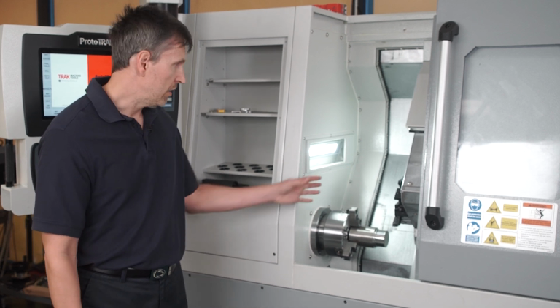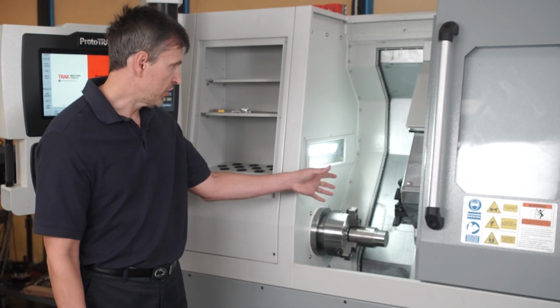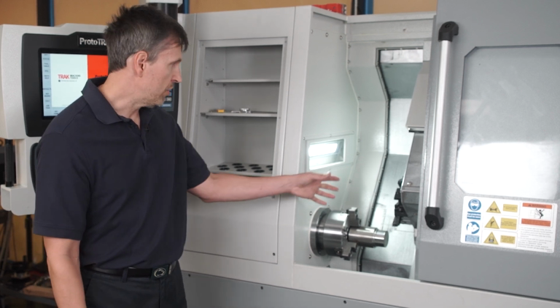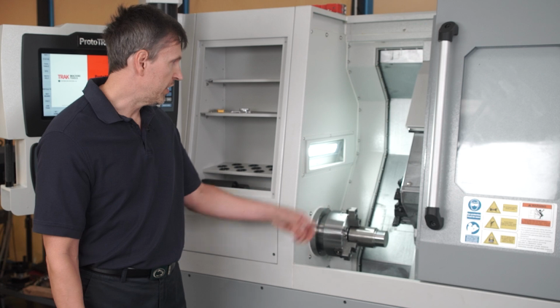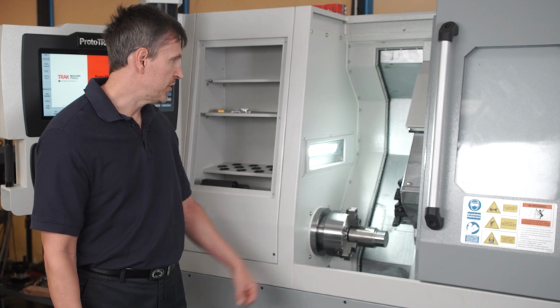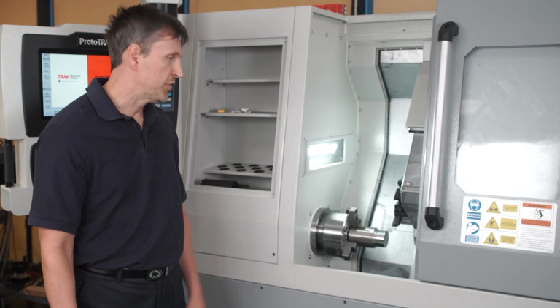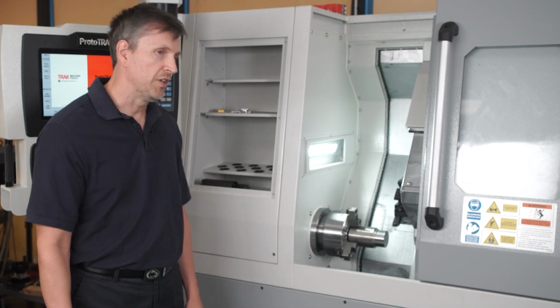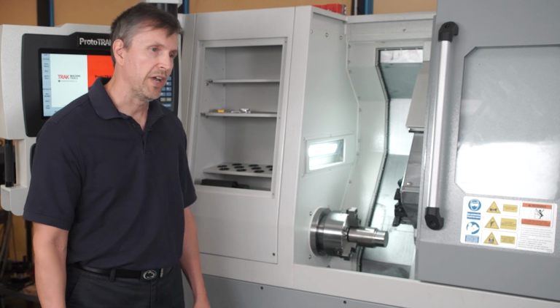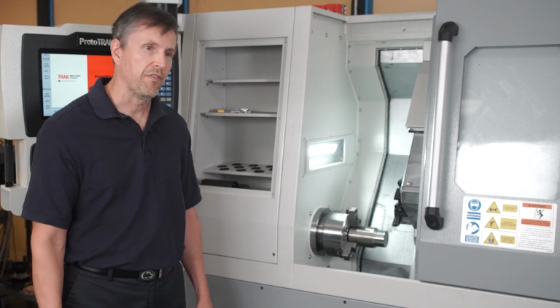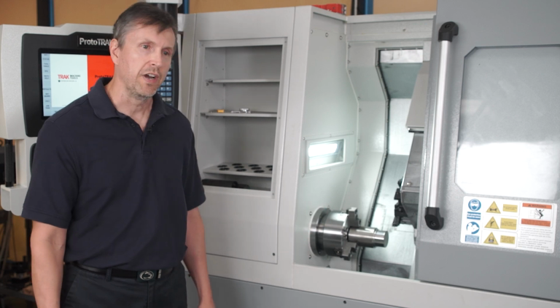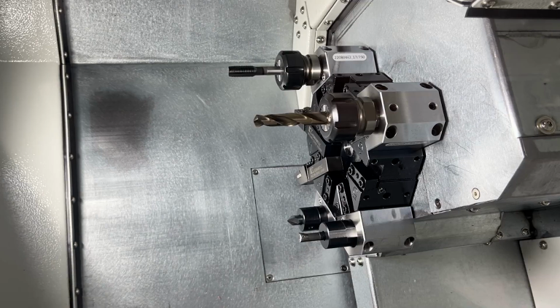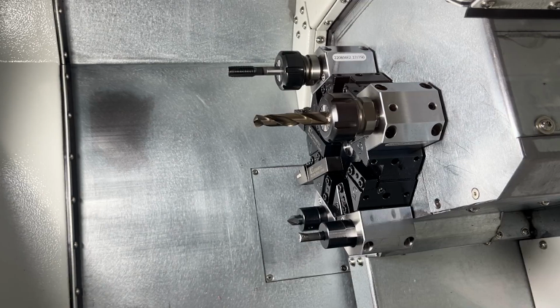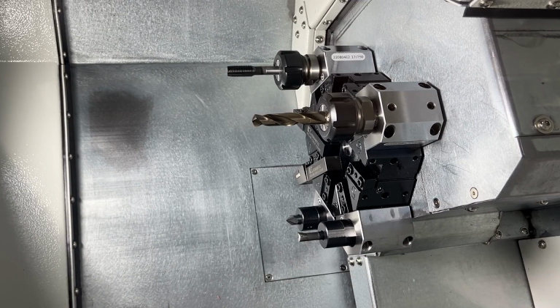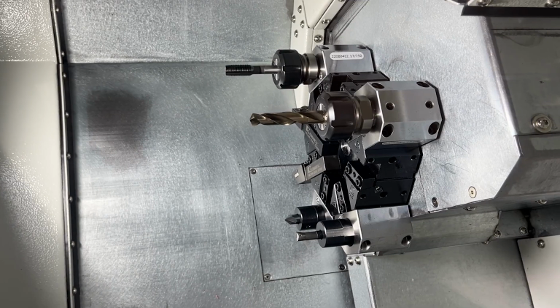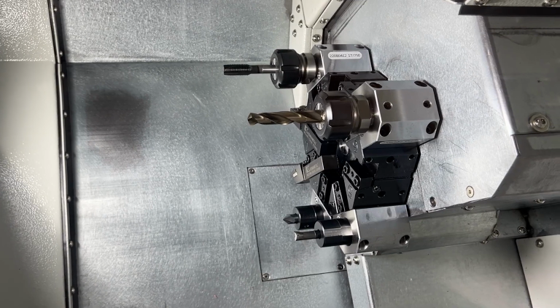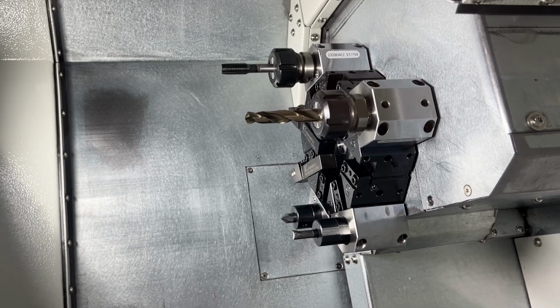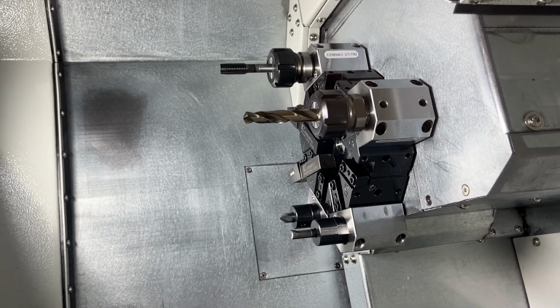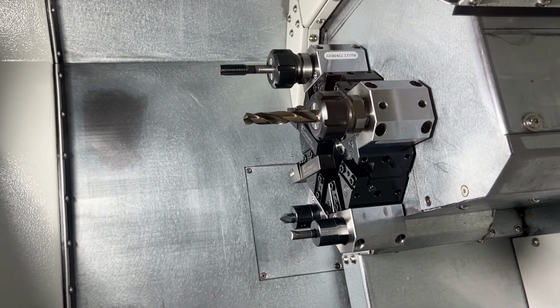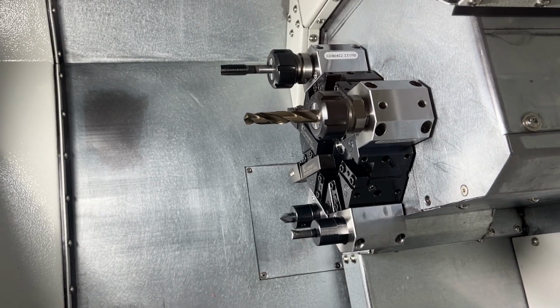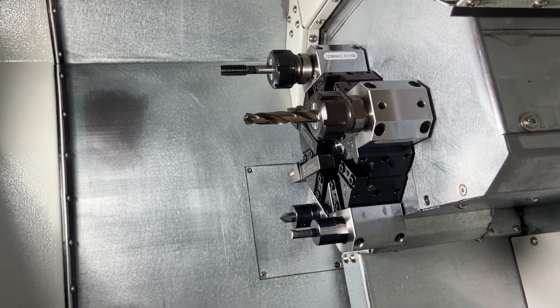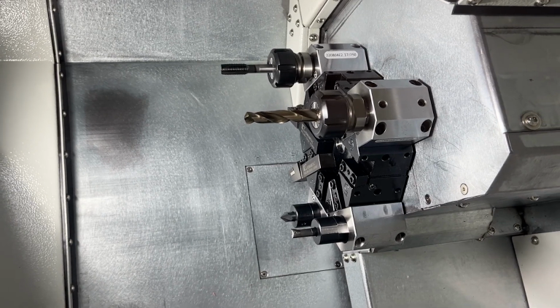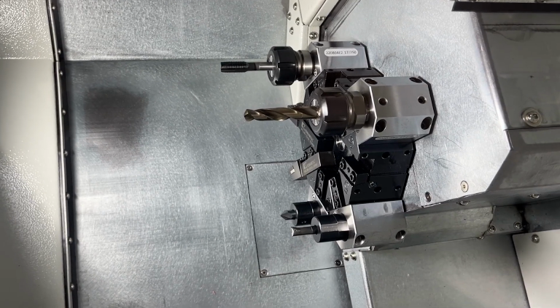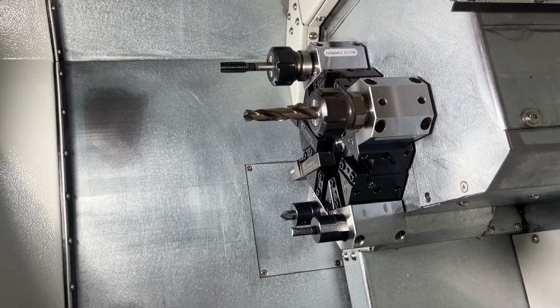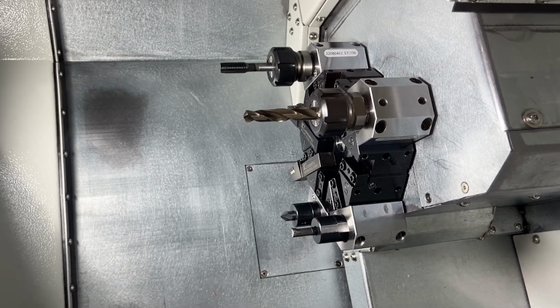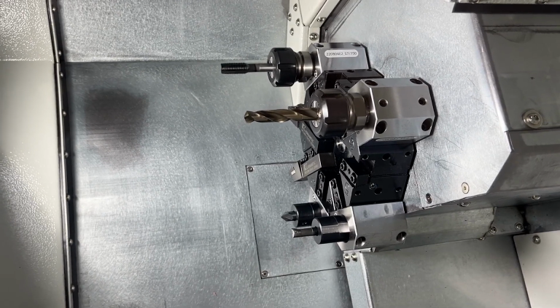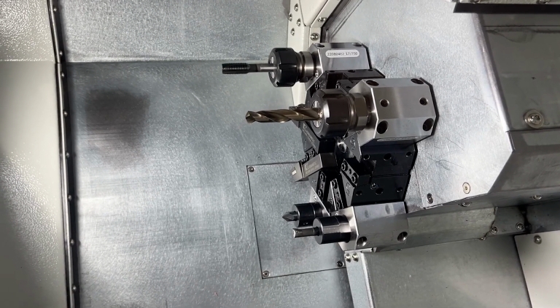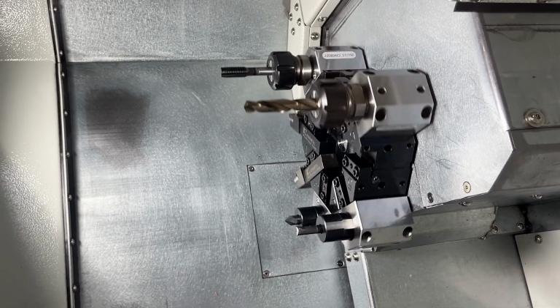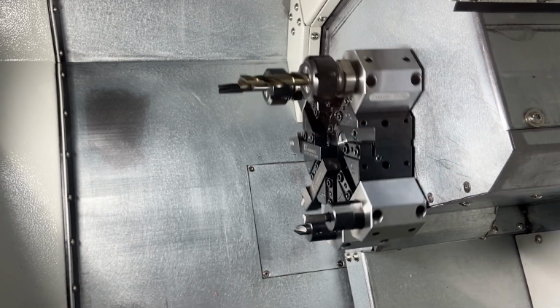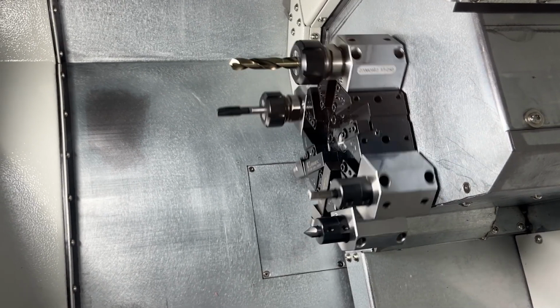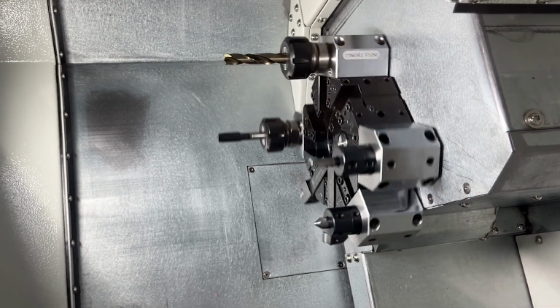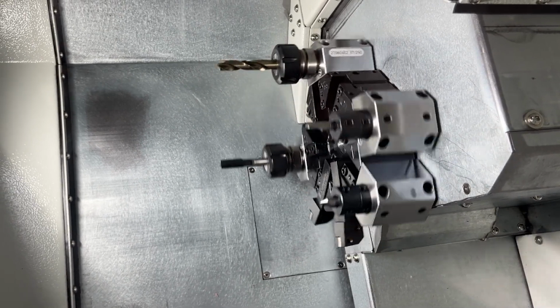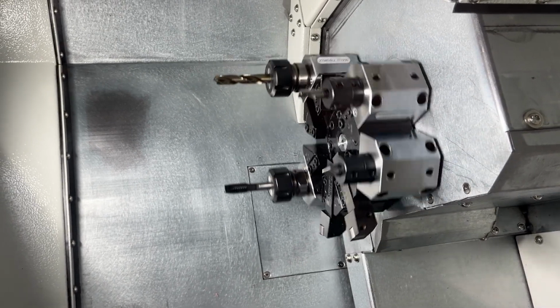Also over here, you can see our eight-station turret. It's from our tool room products and it uses three-quarter inch tooling.